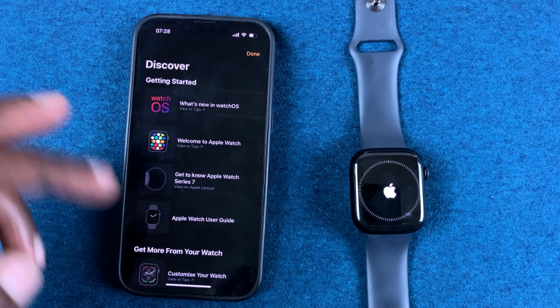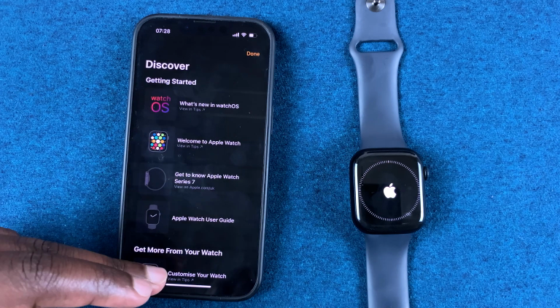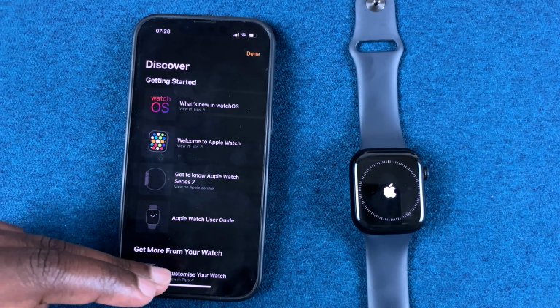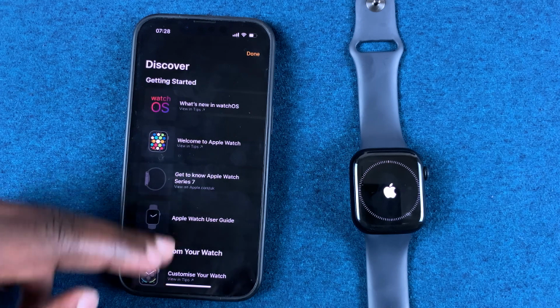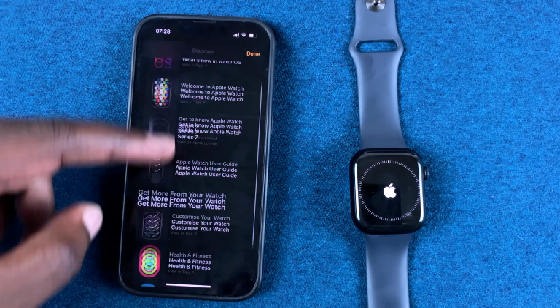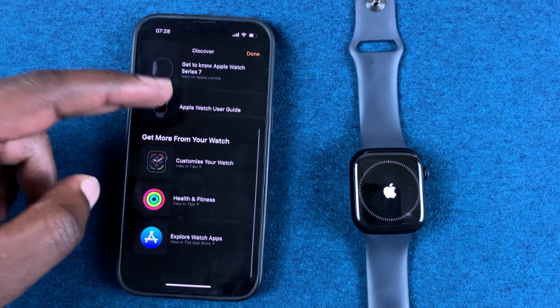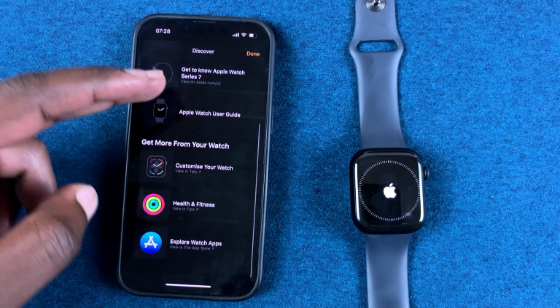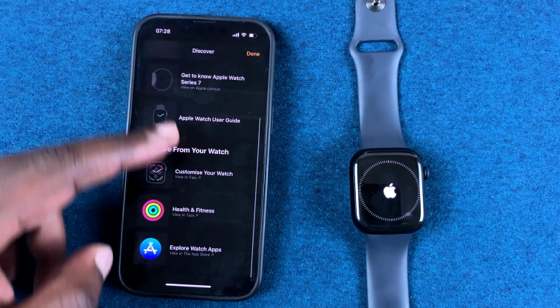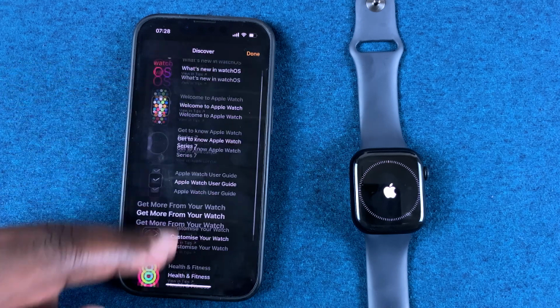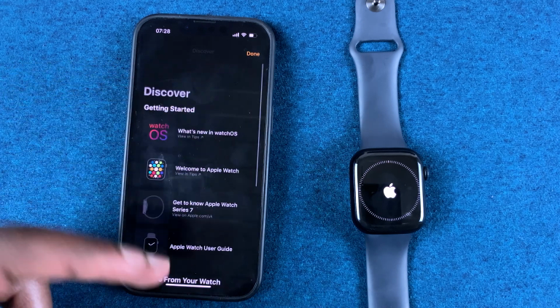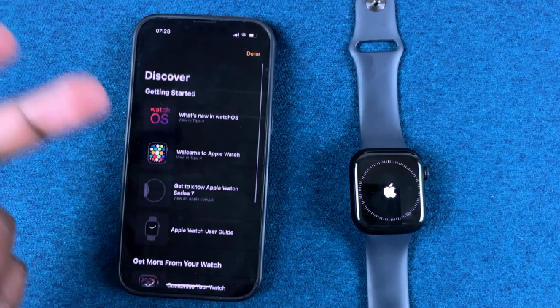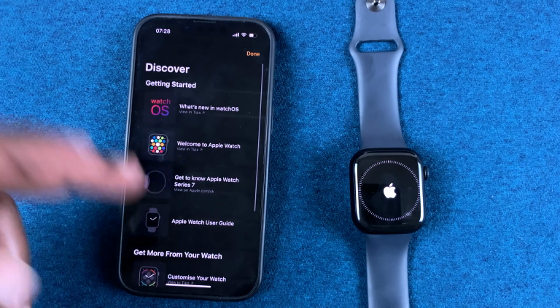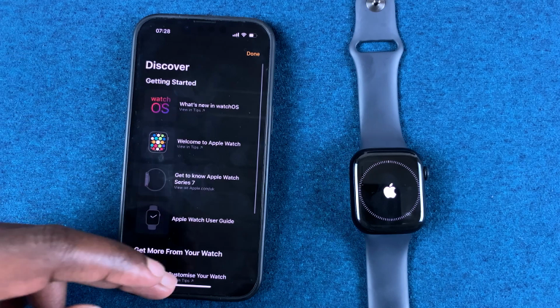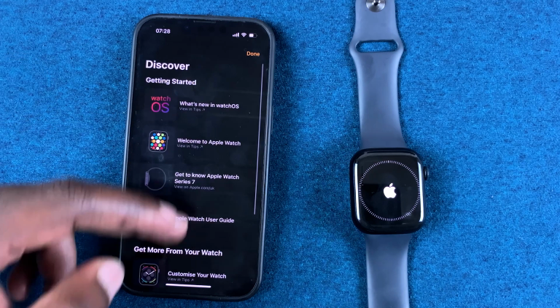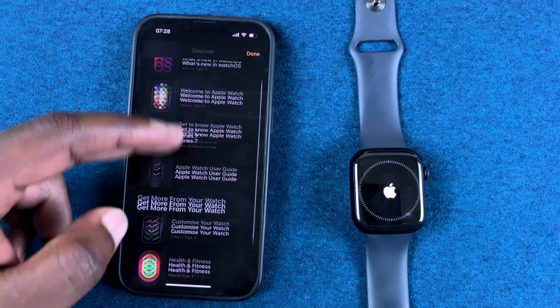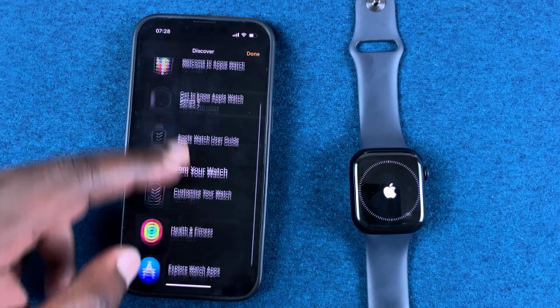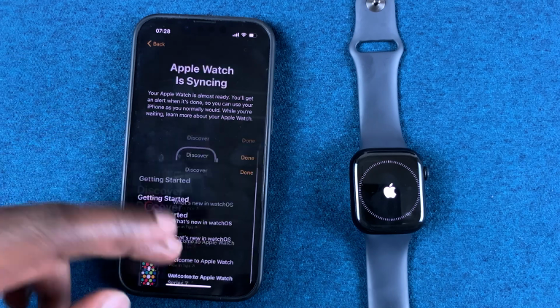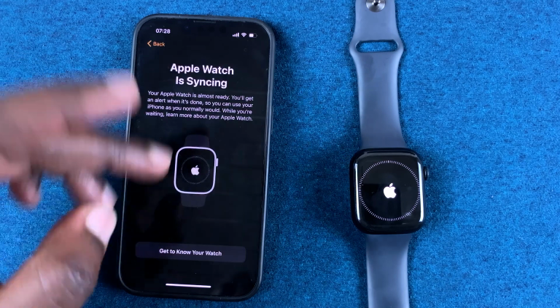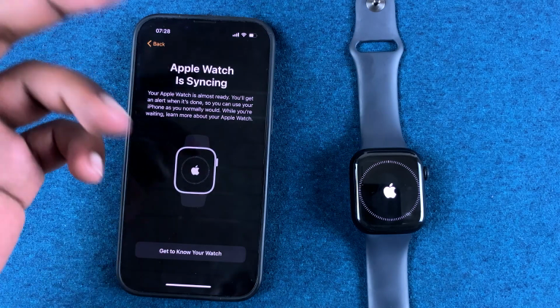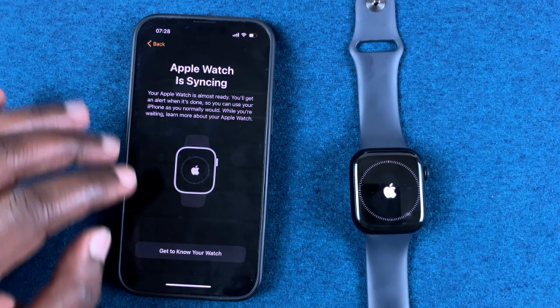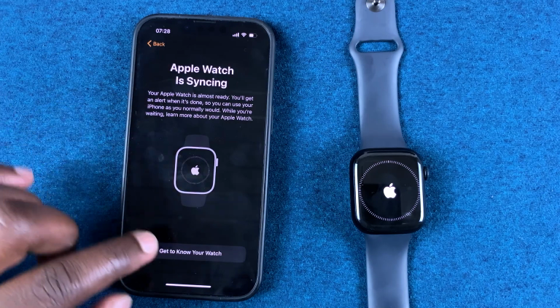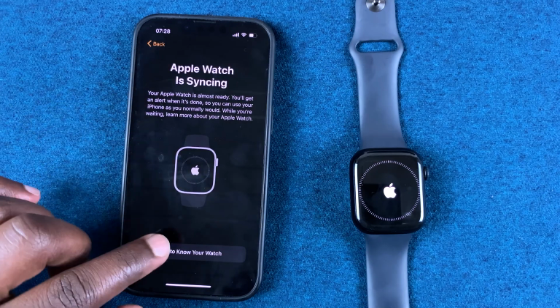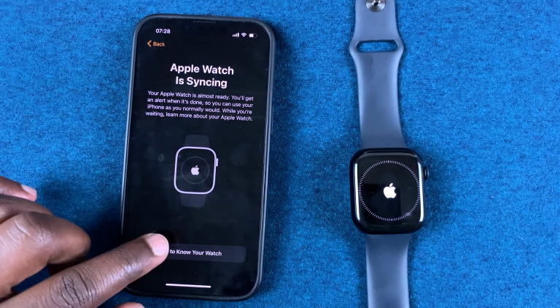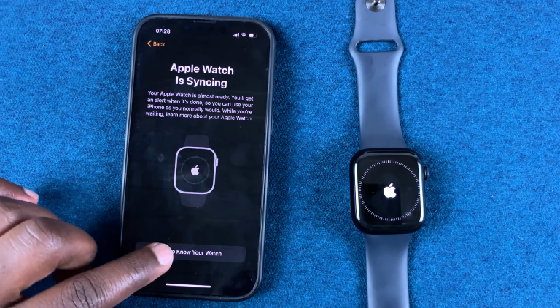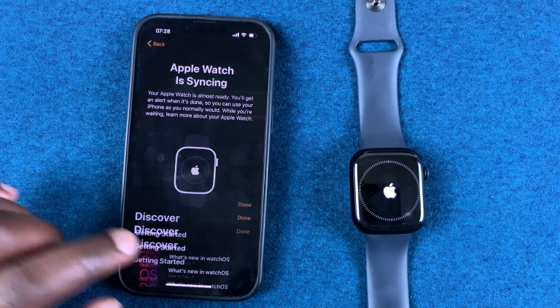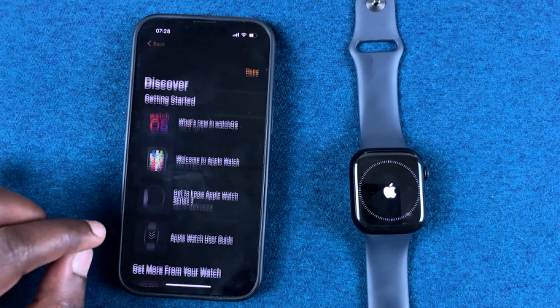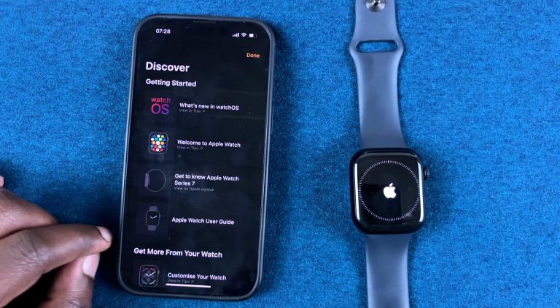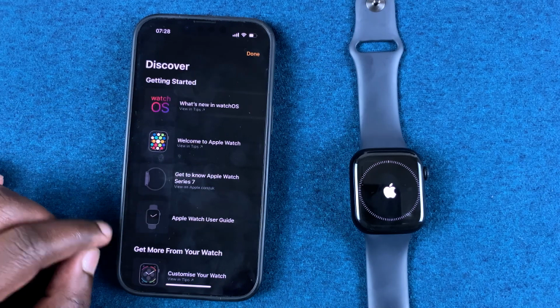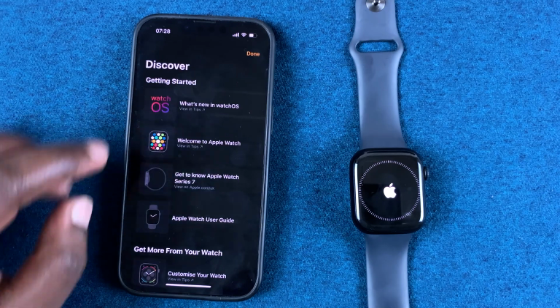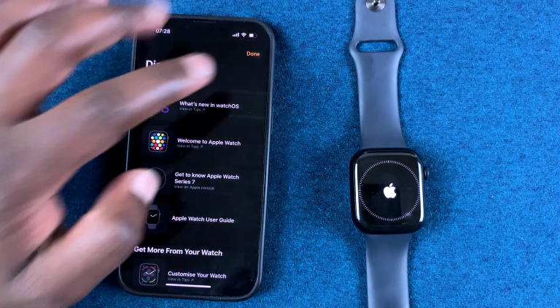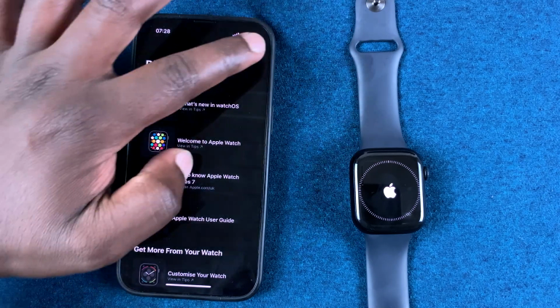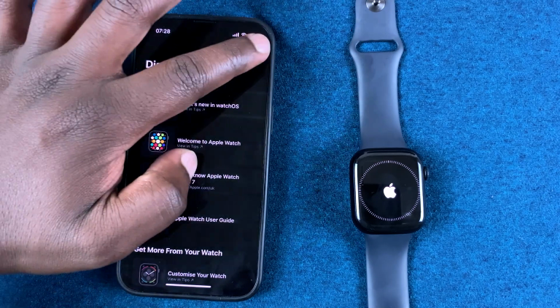This is just like a walkthrough on all the features of your watch, so simply tap on Done to skip that.